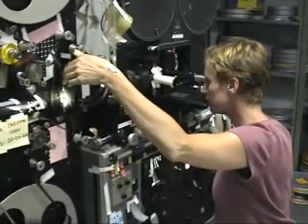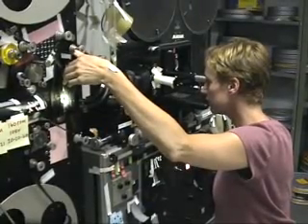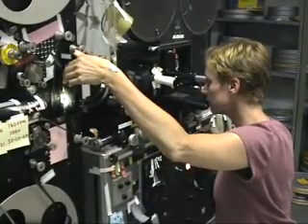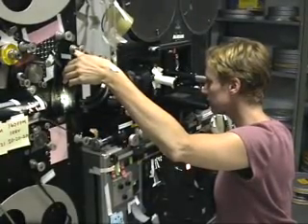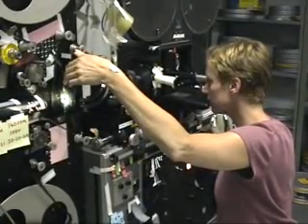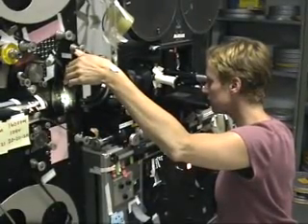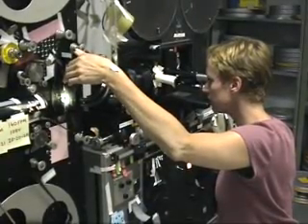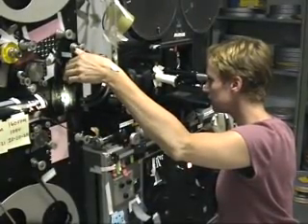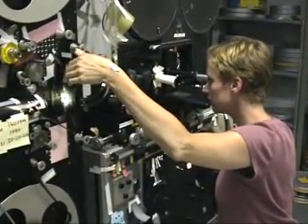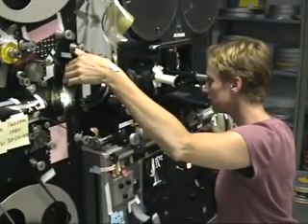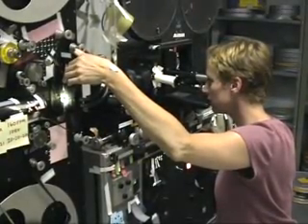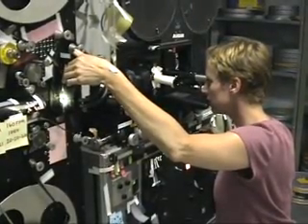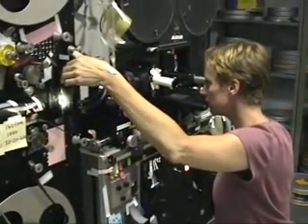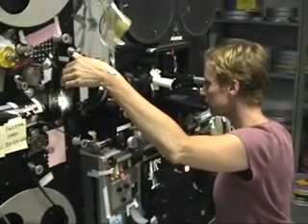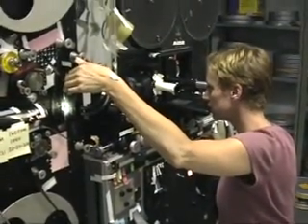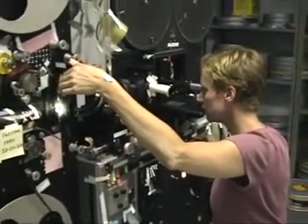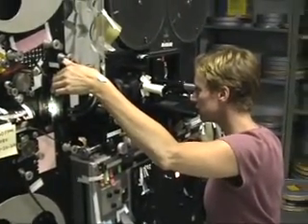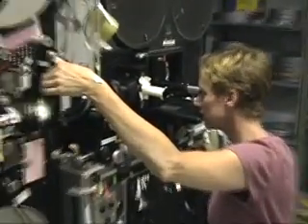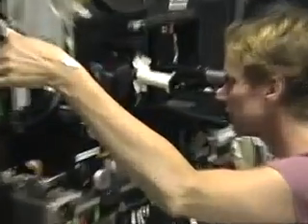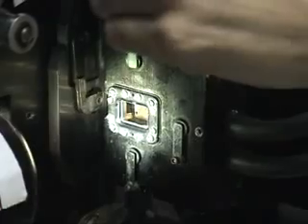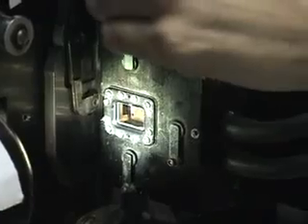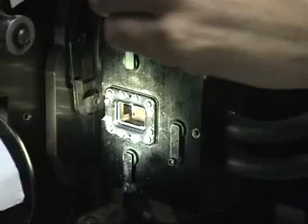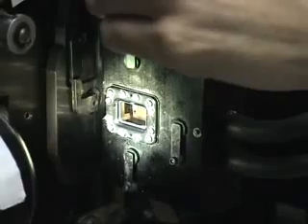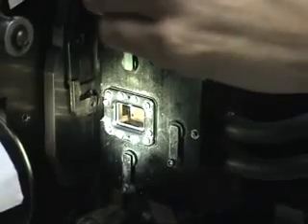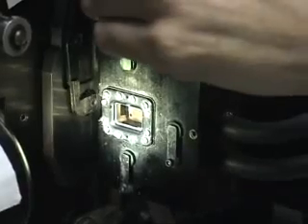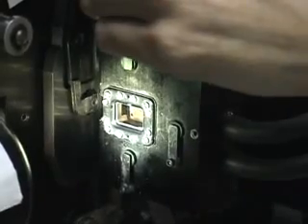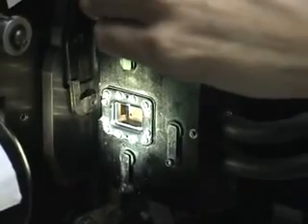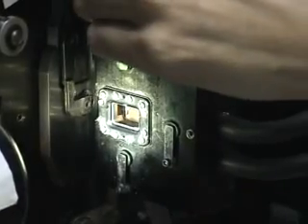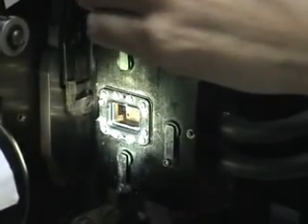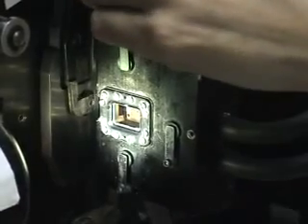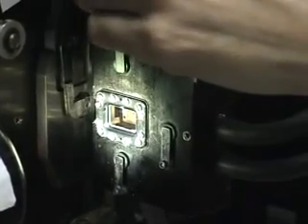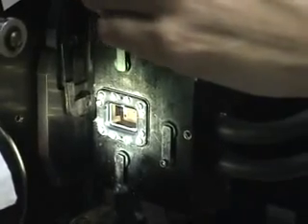An optical printer is a film camera that is used to re-photograph old or damaged film frame by frame.